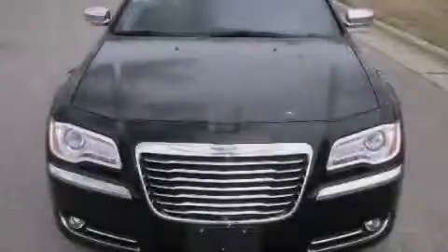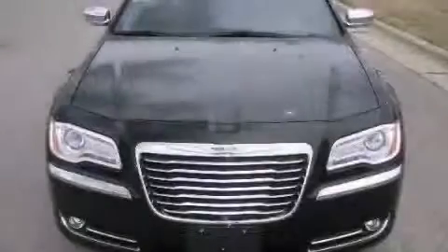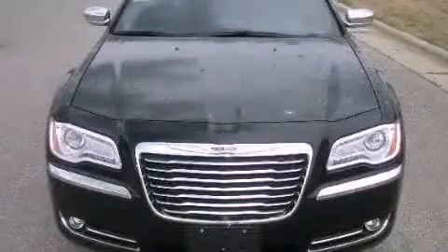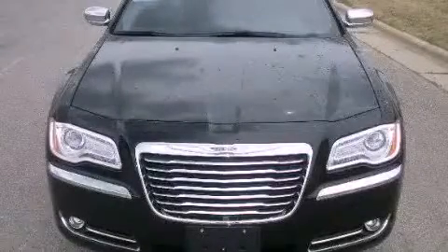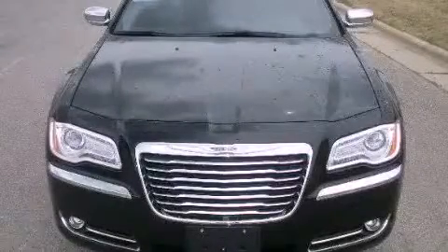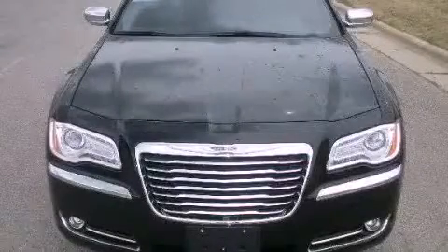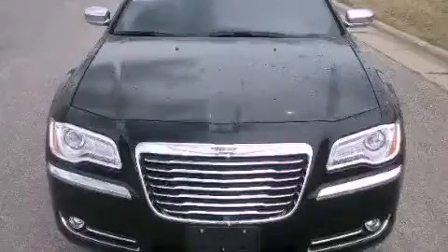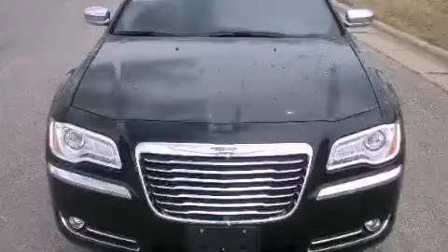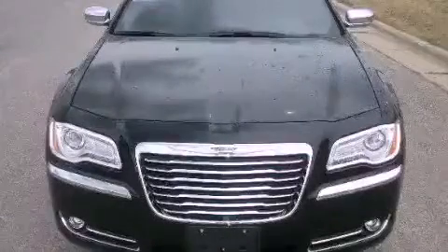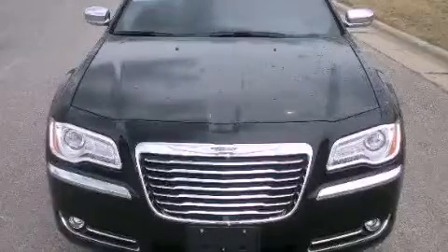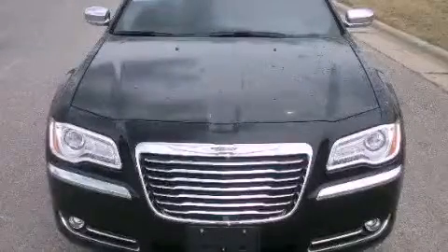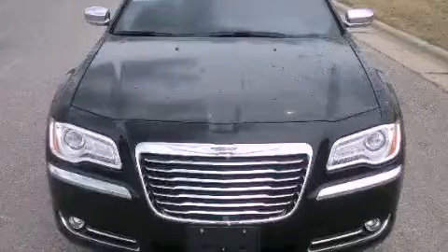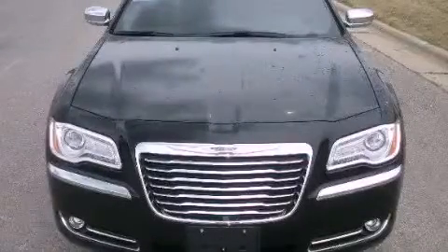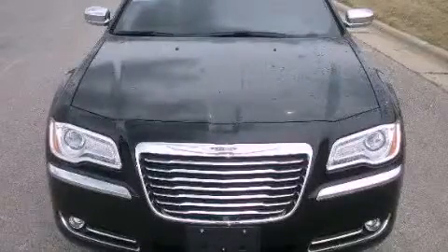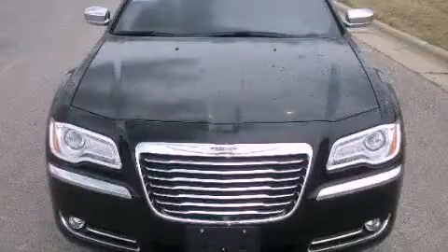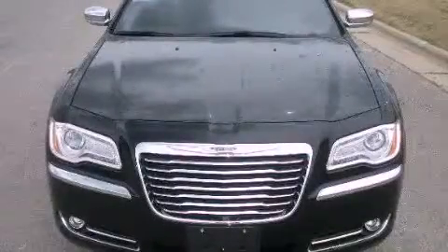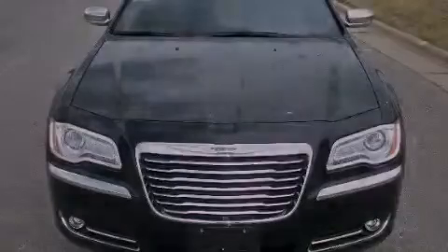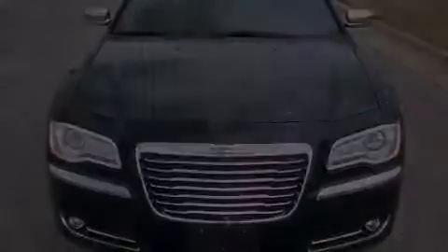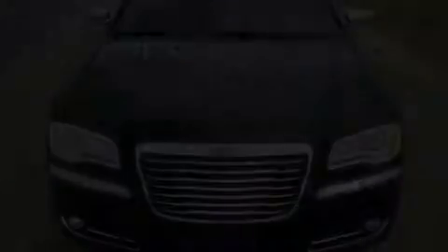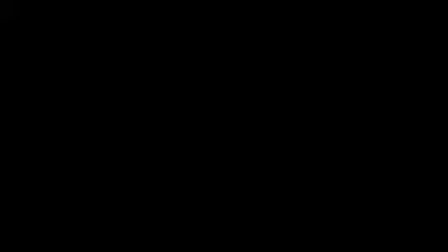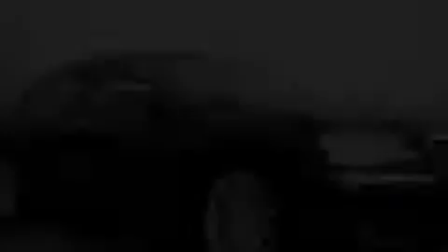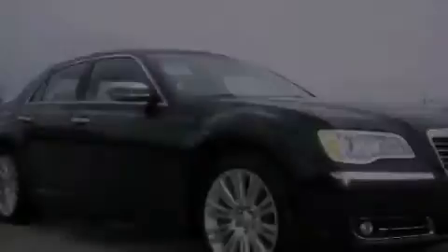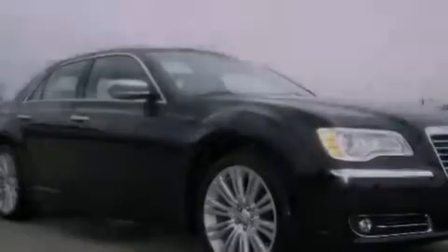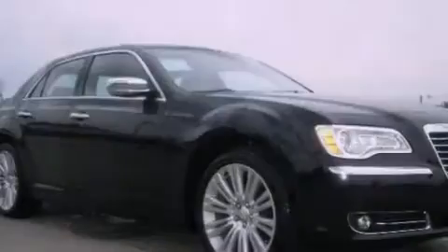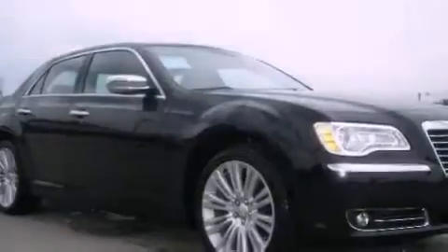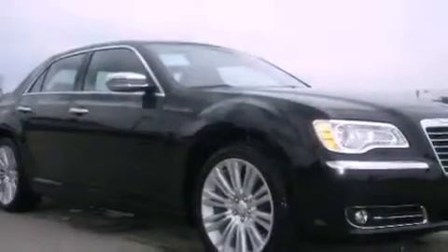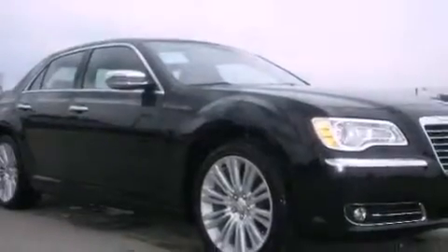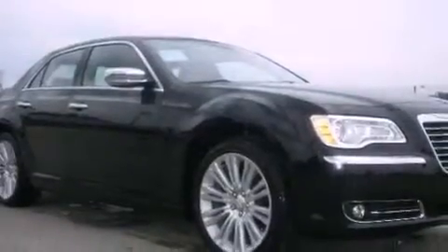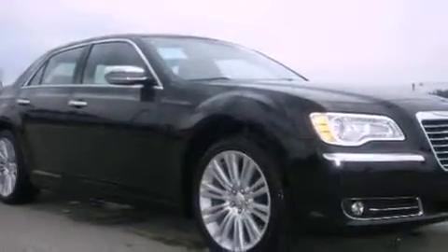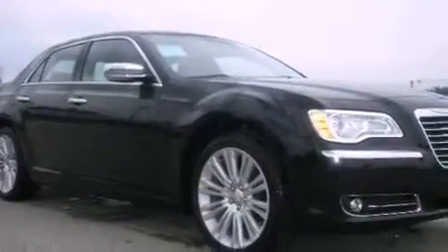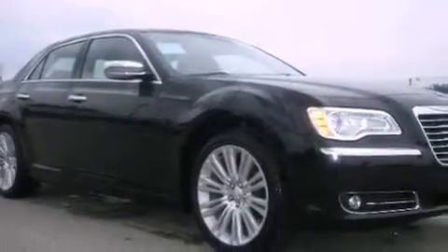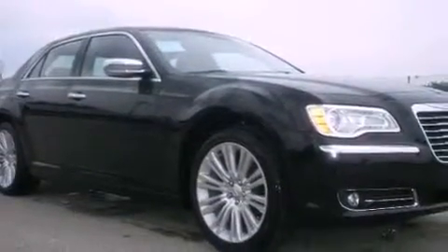This is a brand new 2011 Chrysler 300, a luxurious package designed with the finest elements in mind.